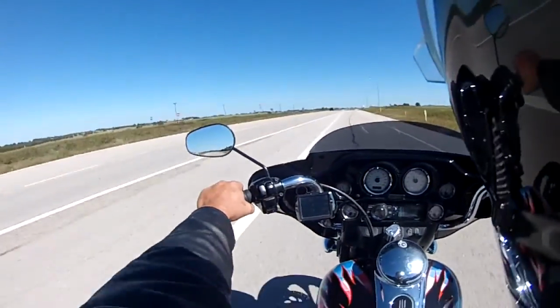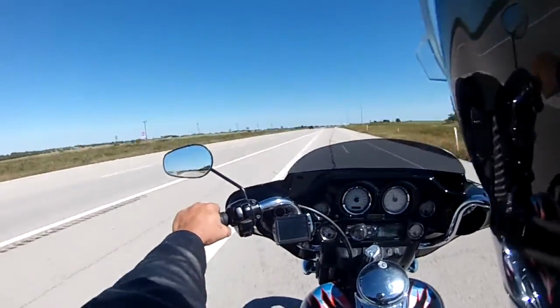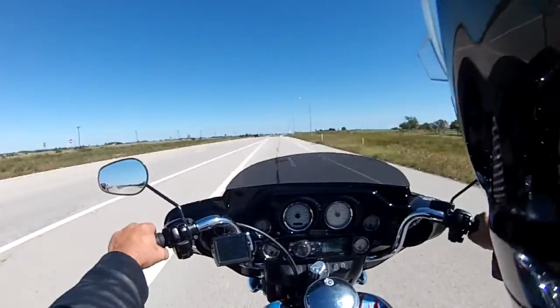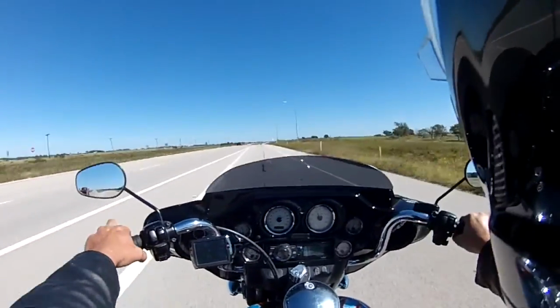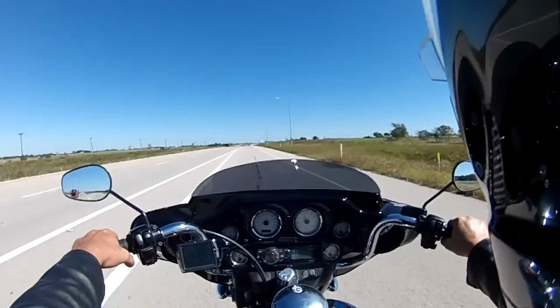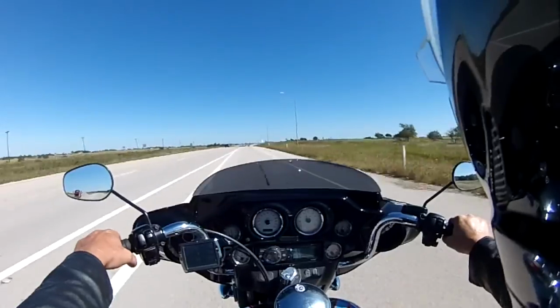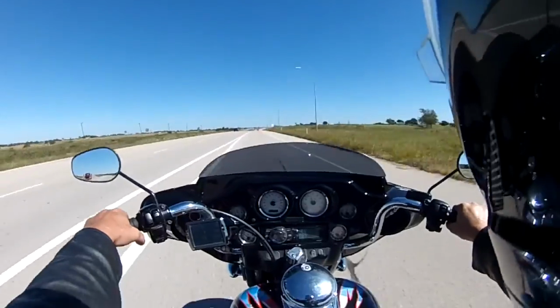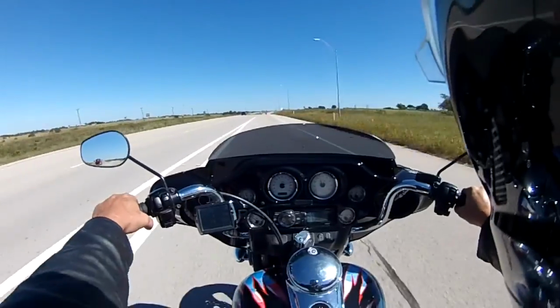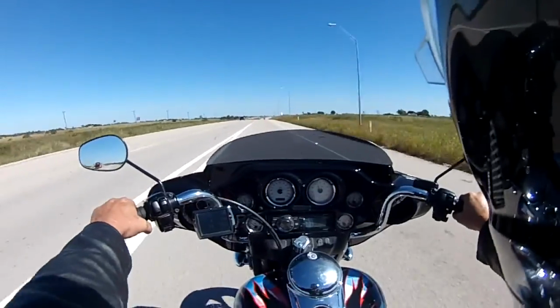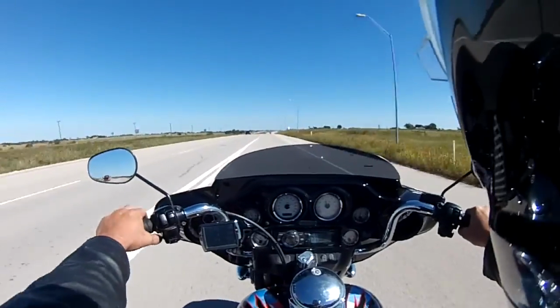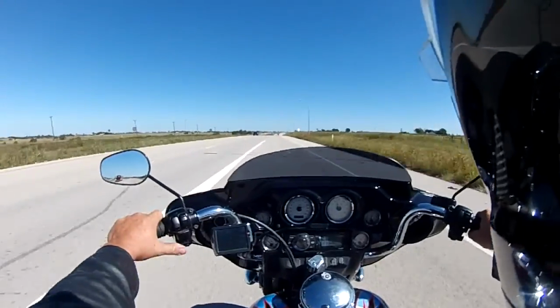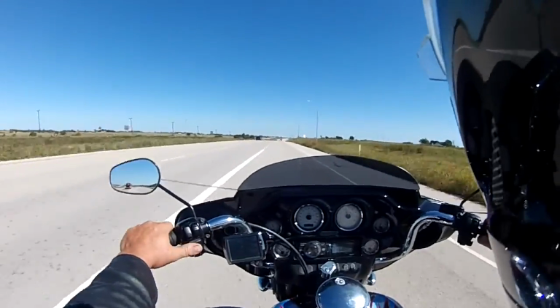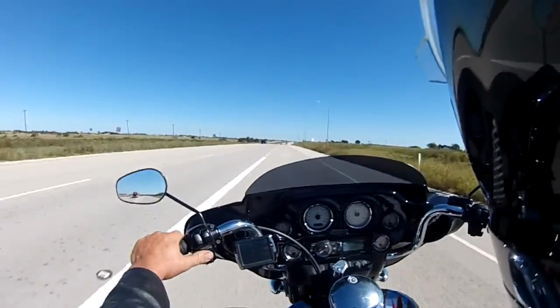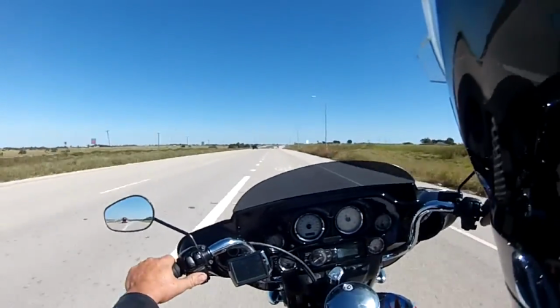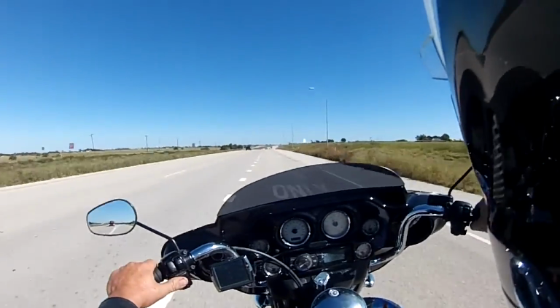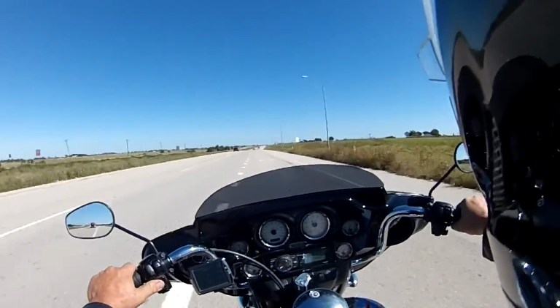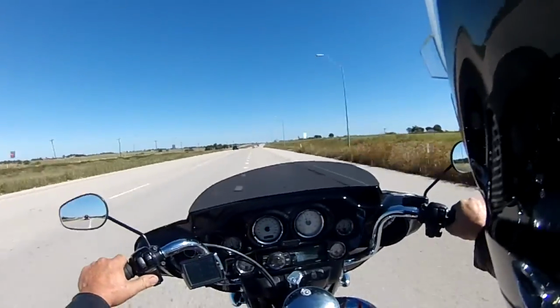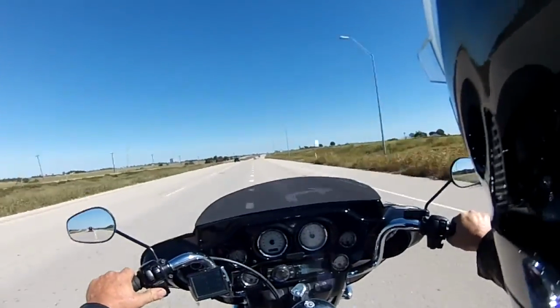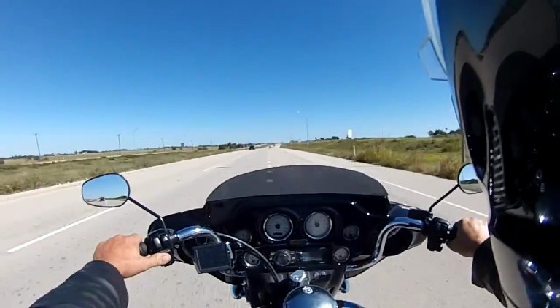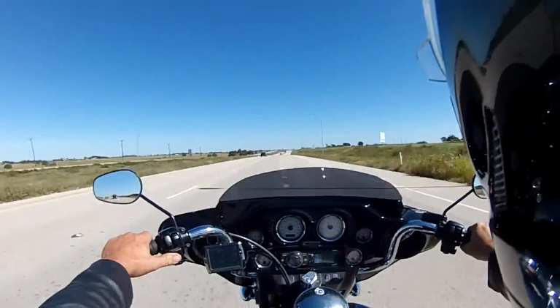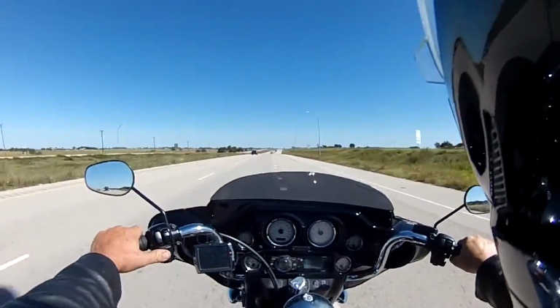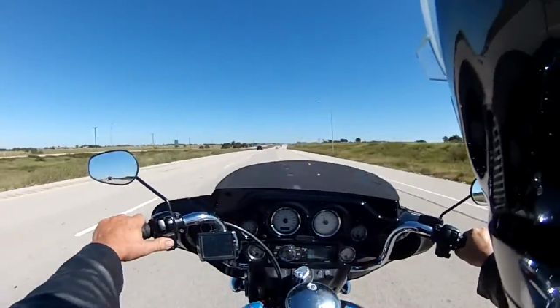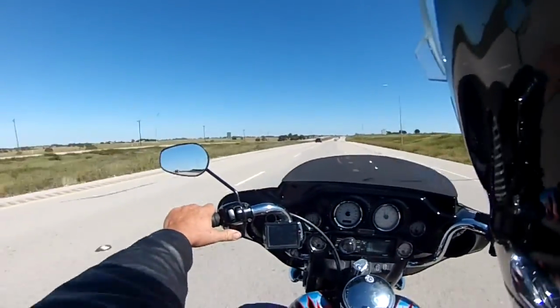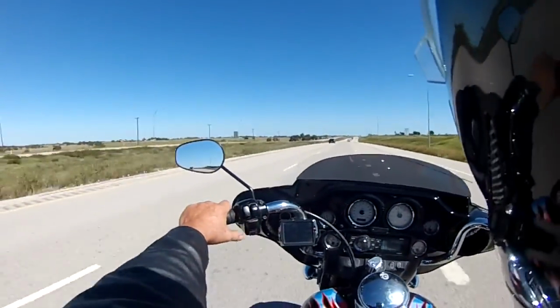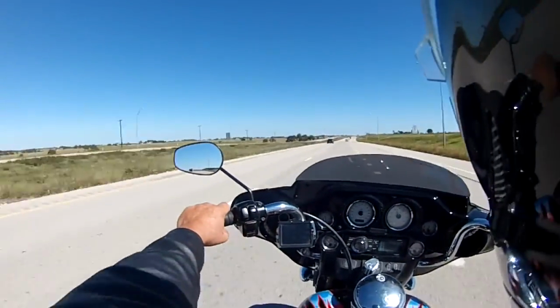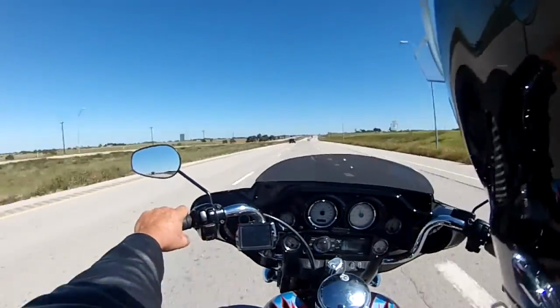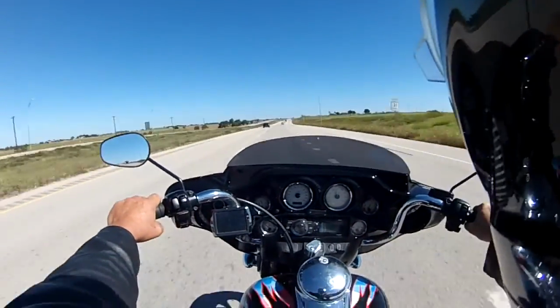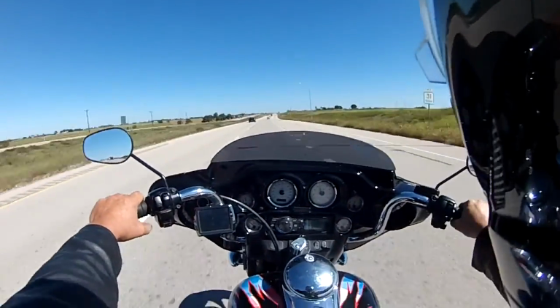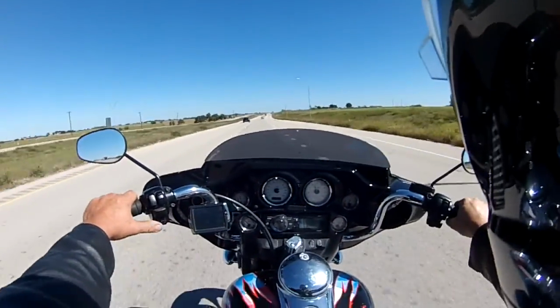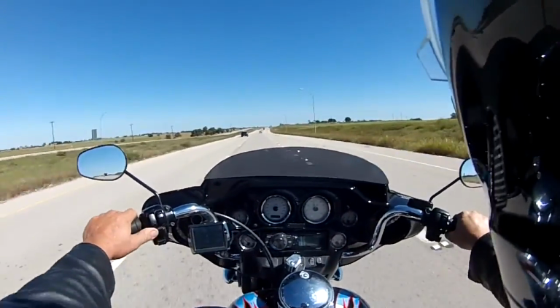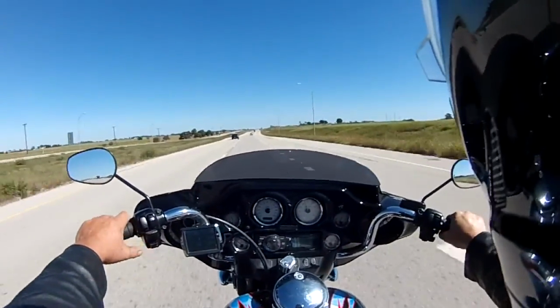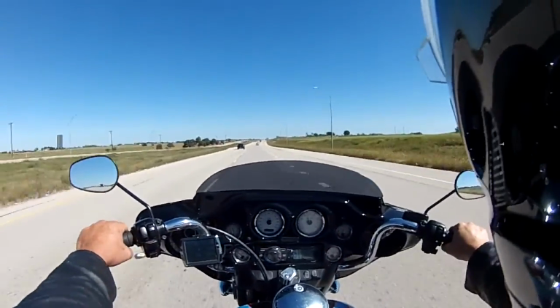Here's a quick minute on my old 2013 Street Glide, which I thought ran pretty good. Alright, later.